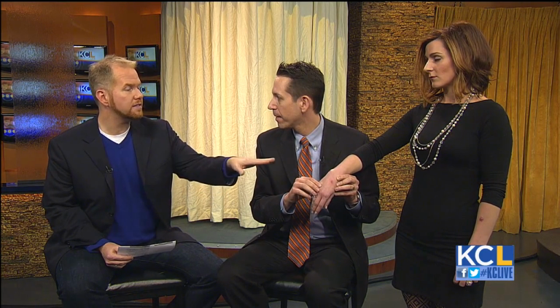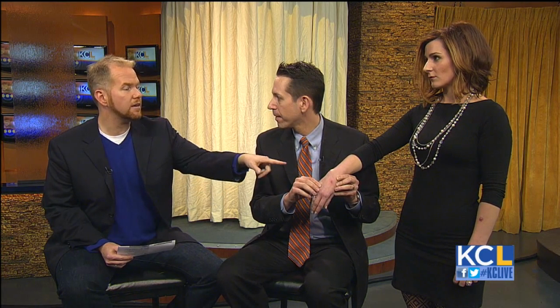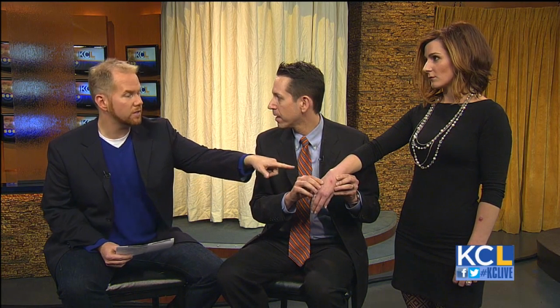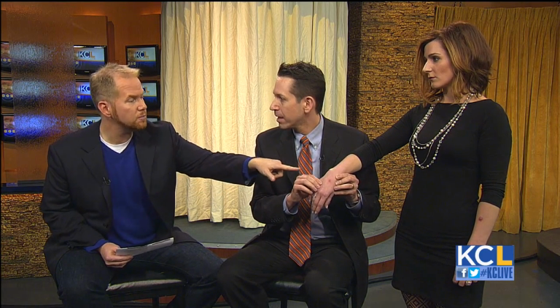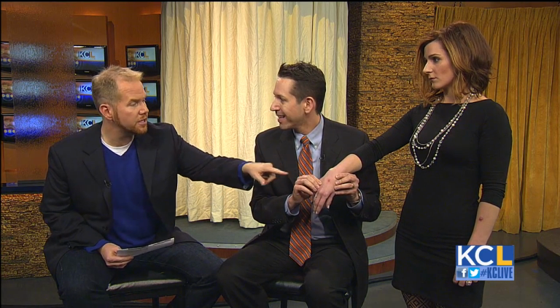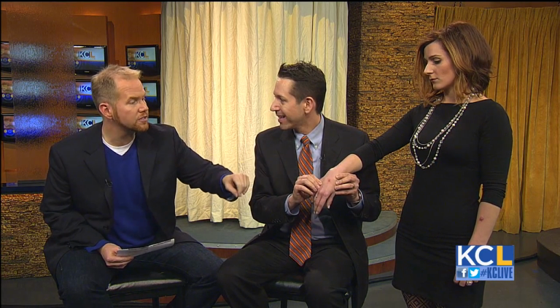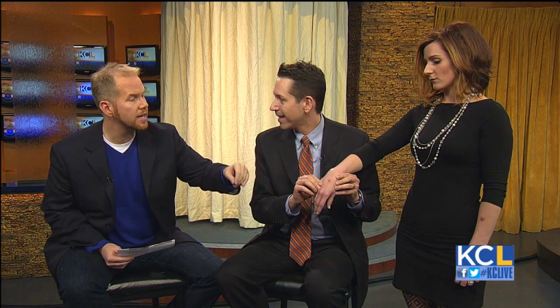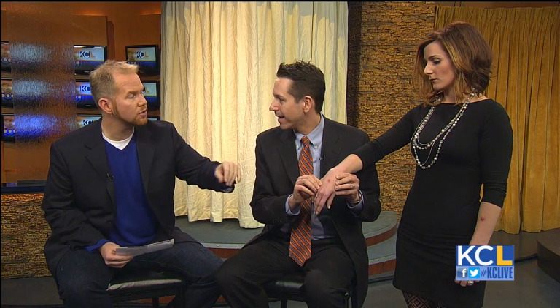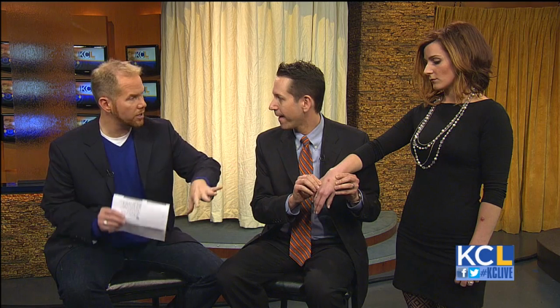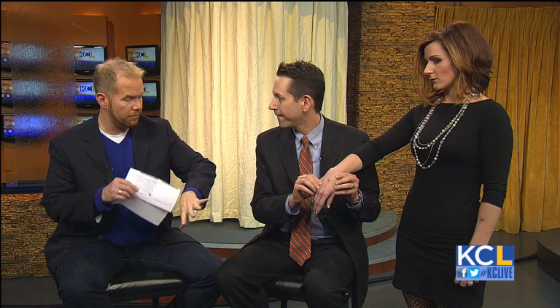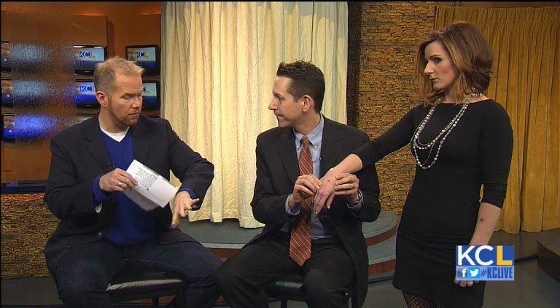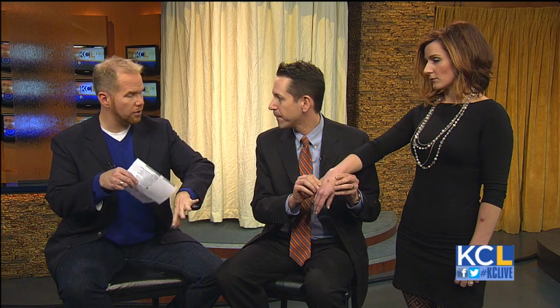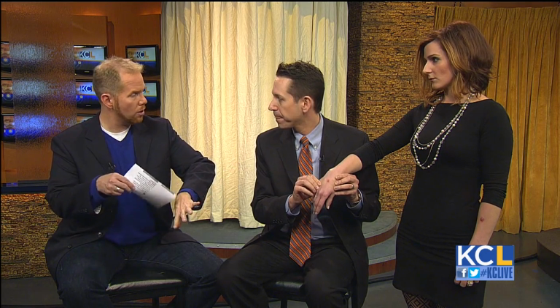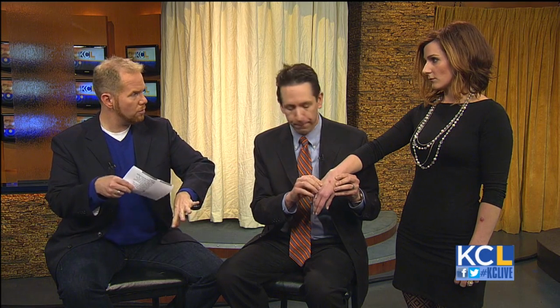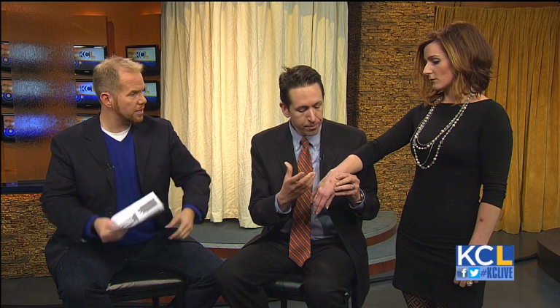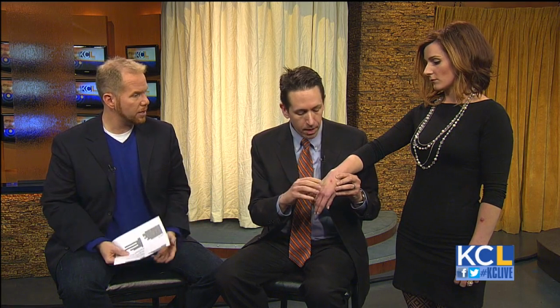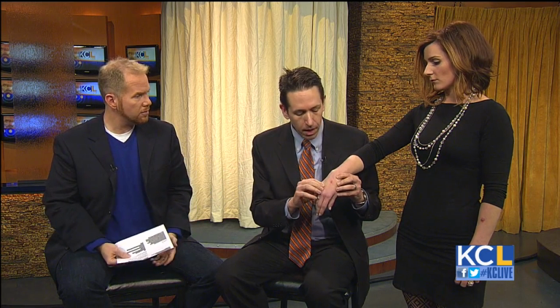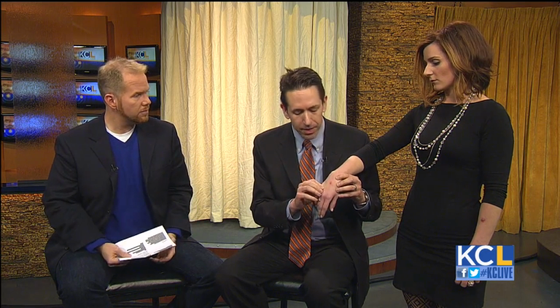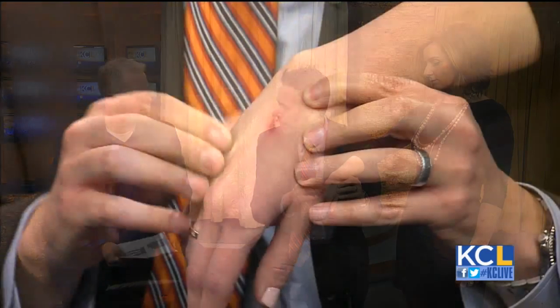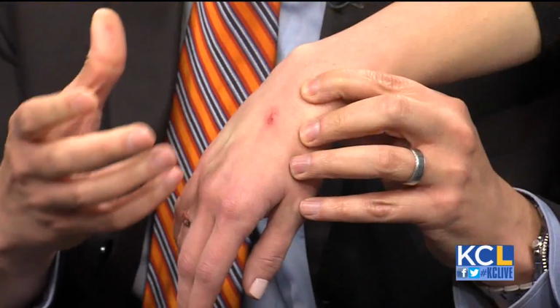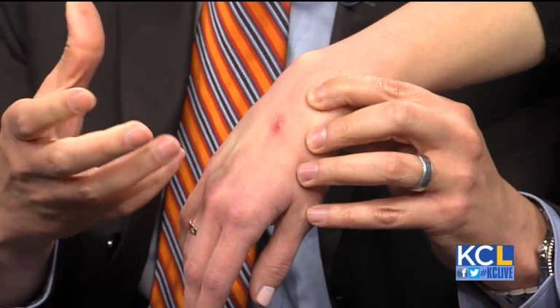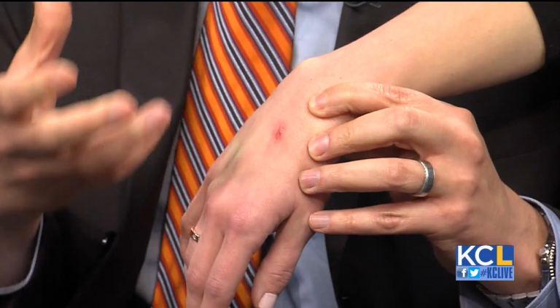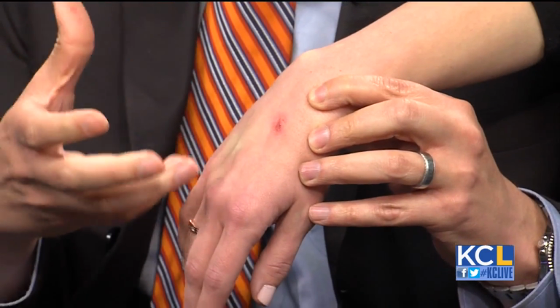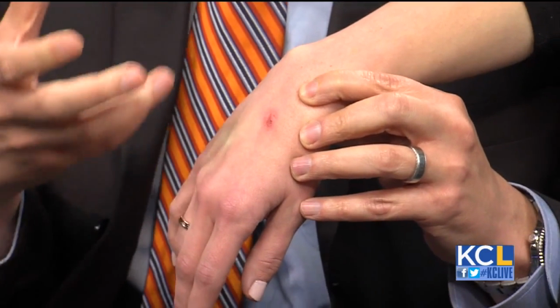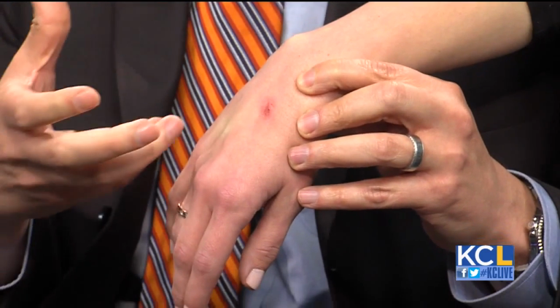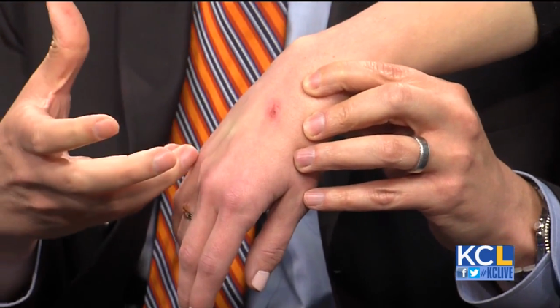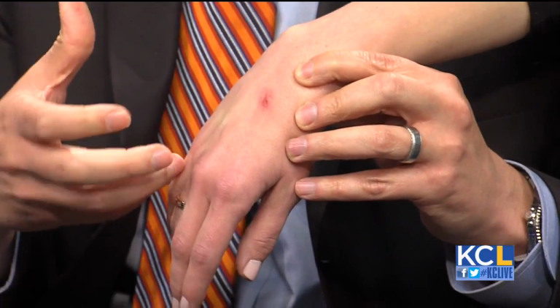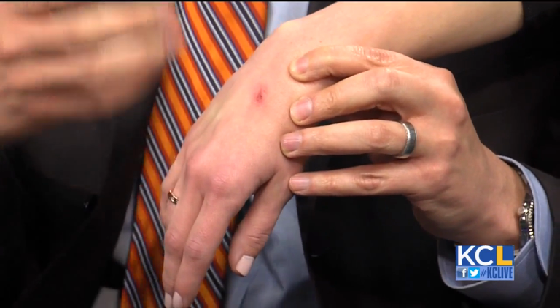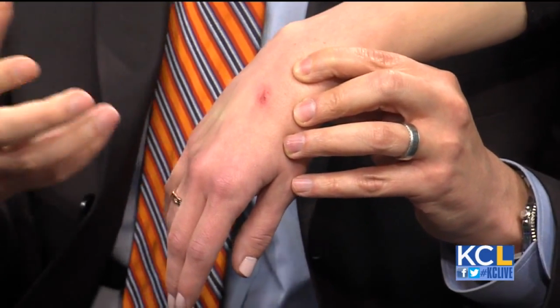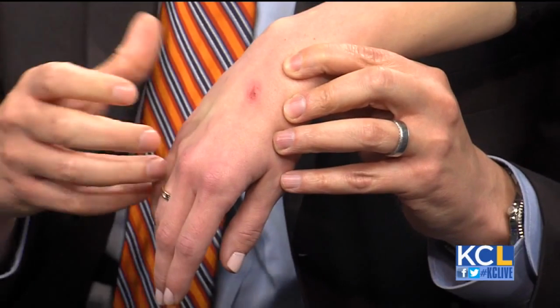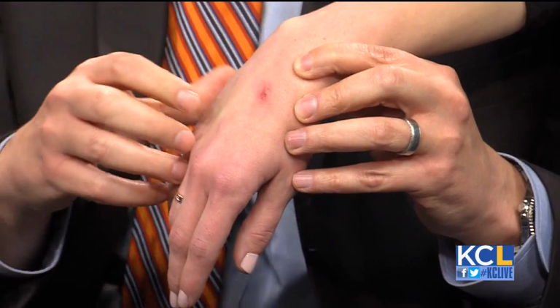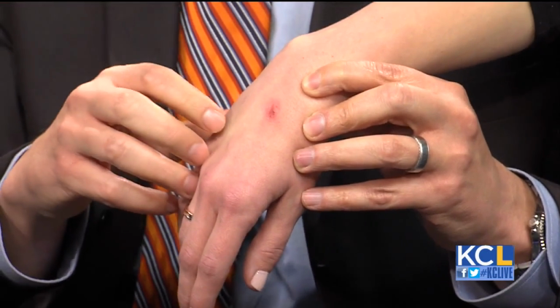Would this particular skin cancer evolve? Would it grow, would it get bigger? It would typically grow, get bigger, and sometimes get deeper, which would make it more dangerous.